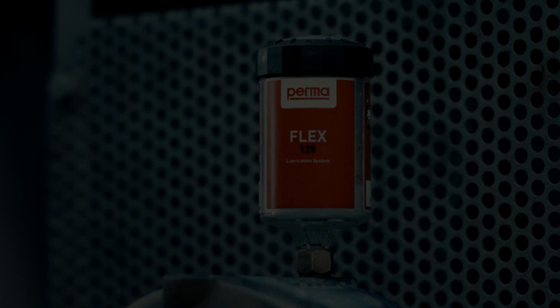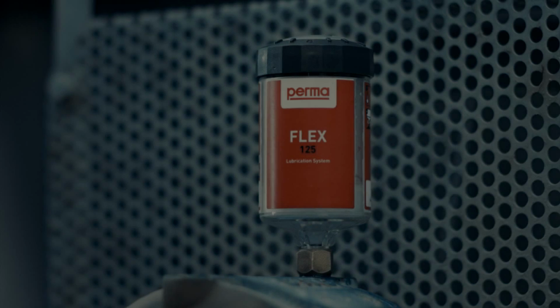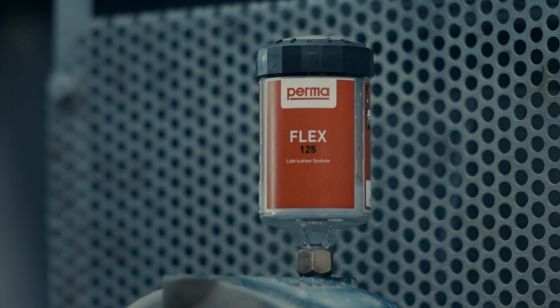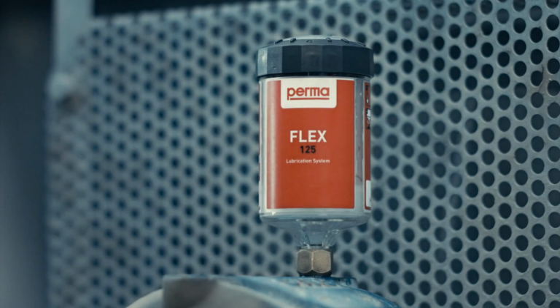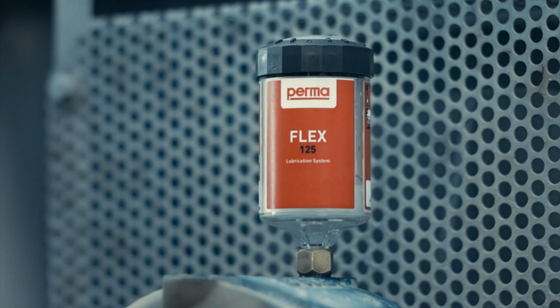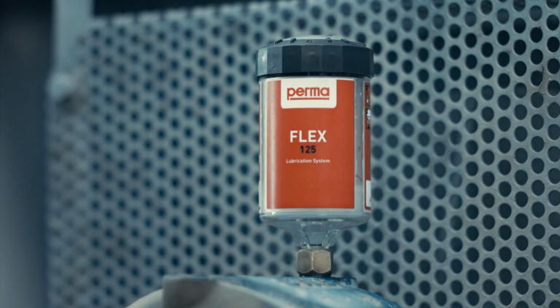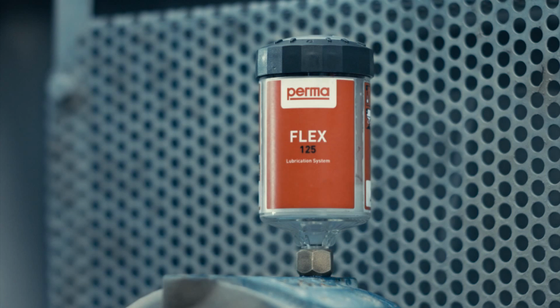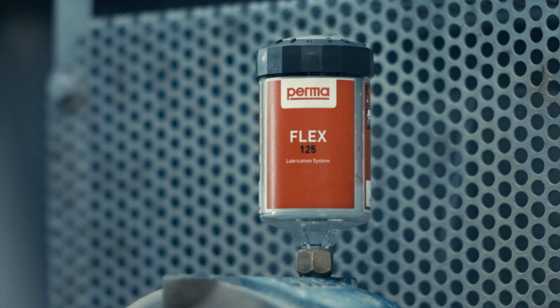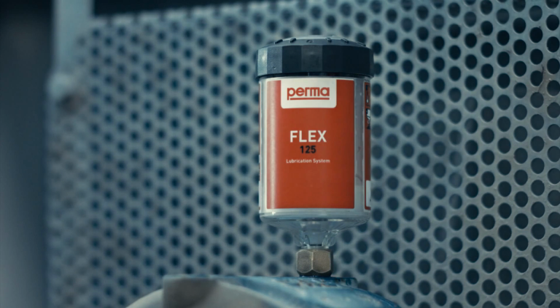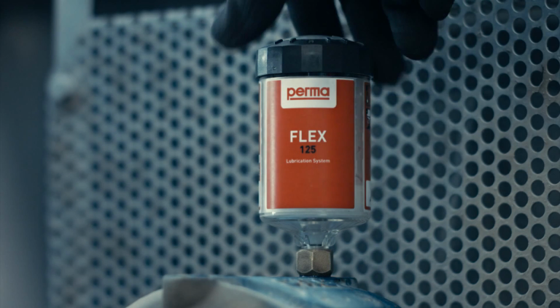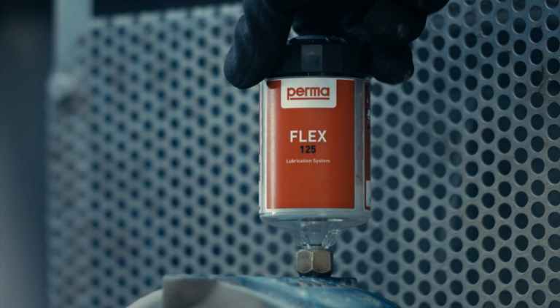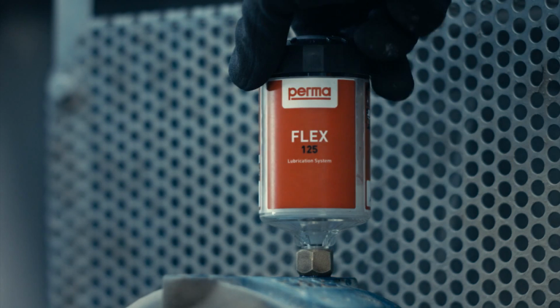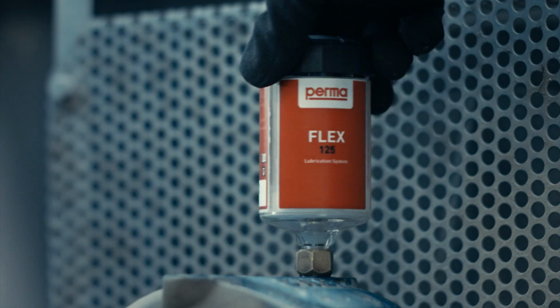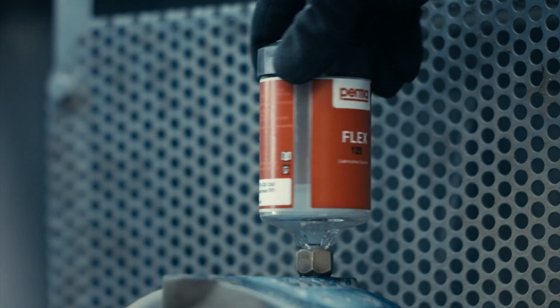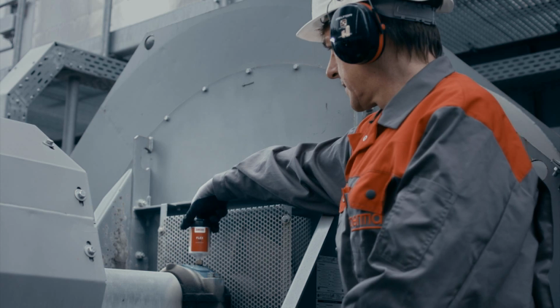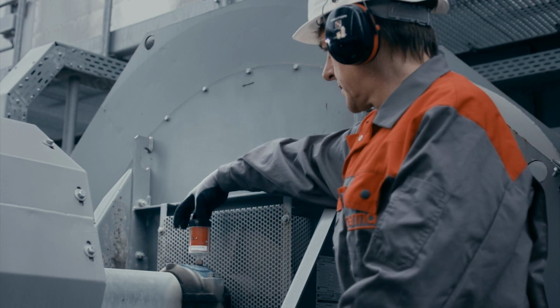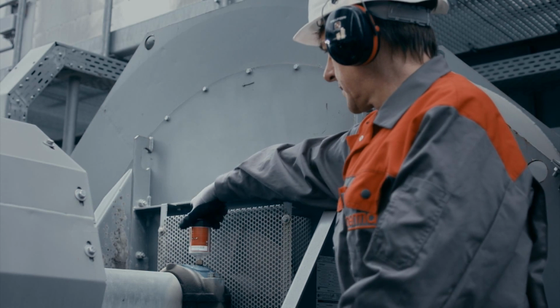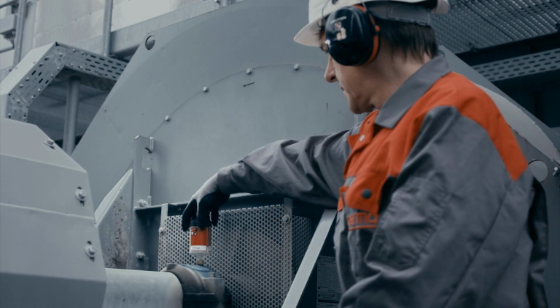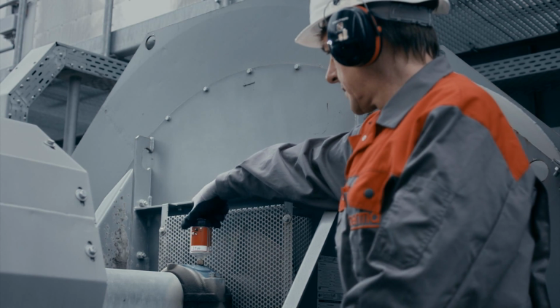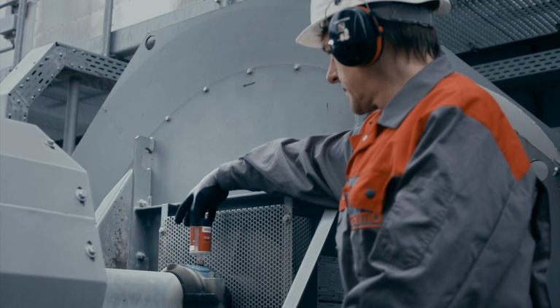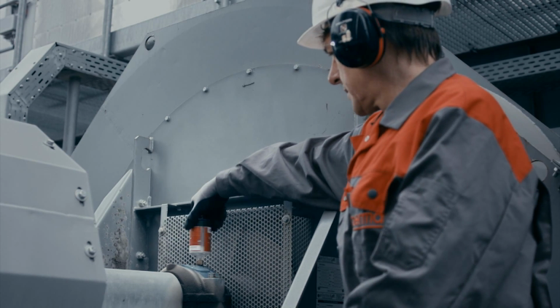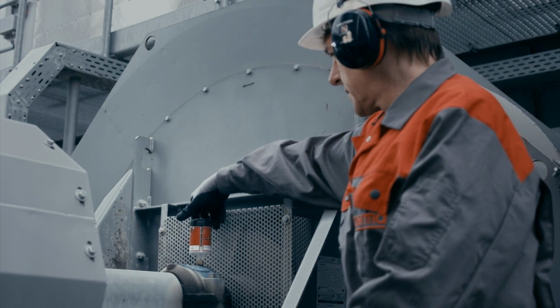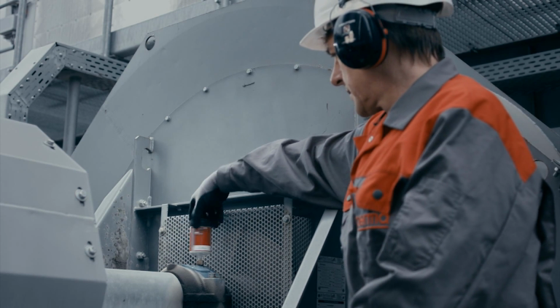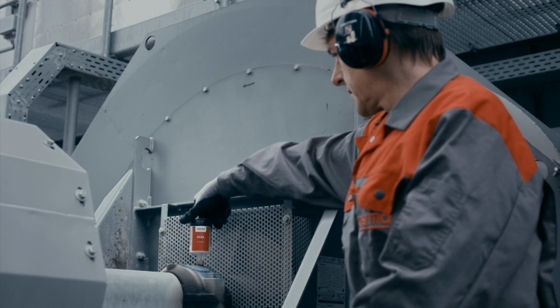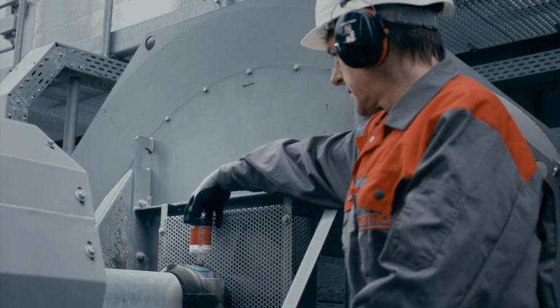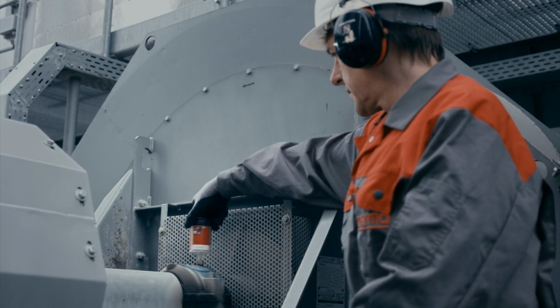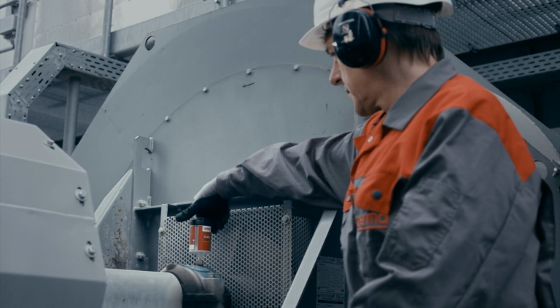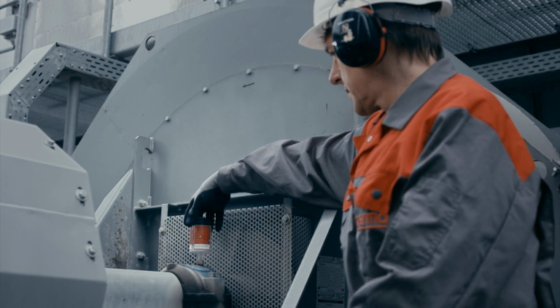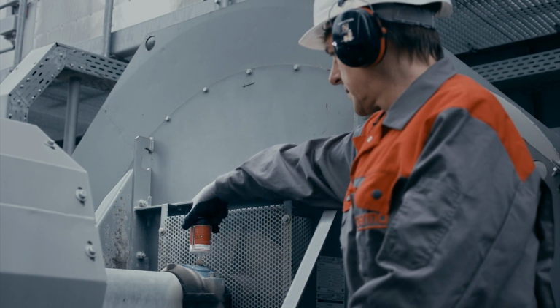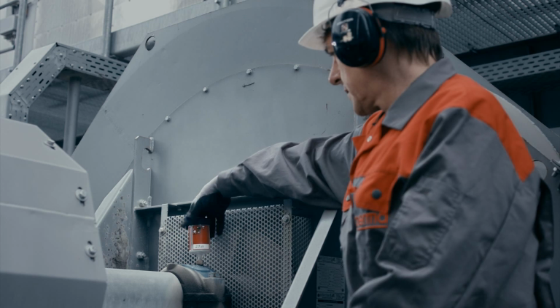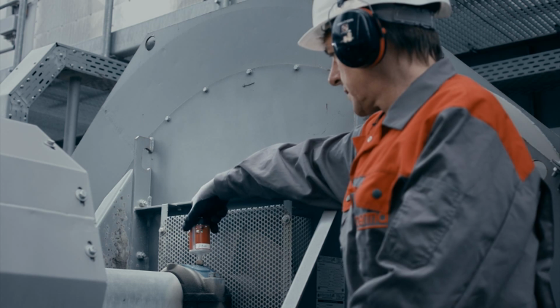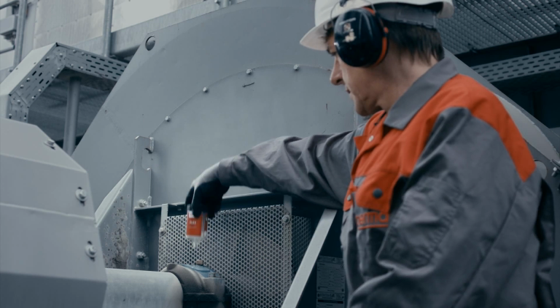After the discharge period has elapsed, perma flex must be replaced with a new lubrication system filled with the same lubricant.